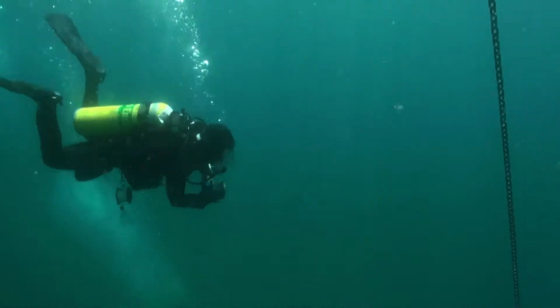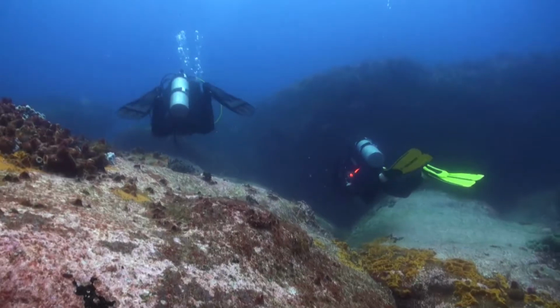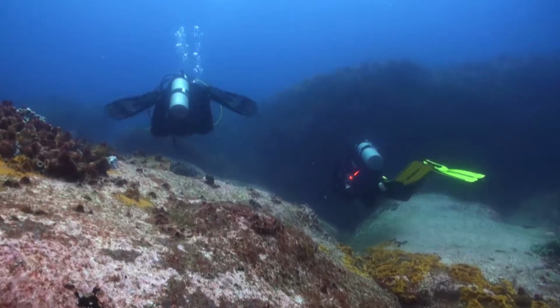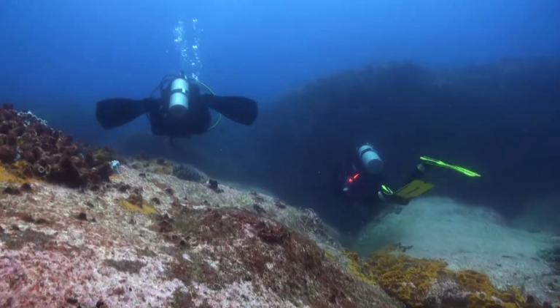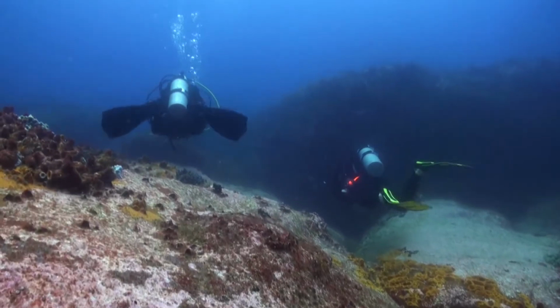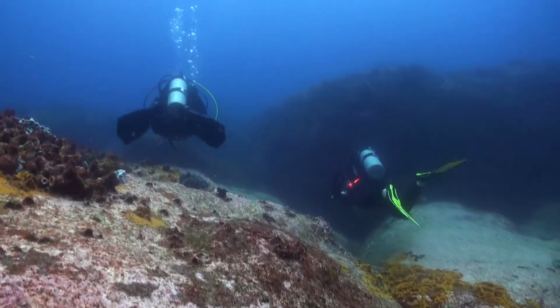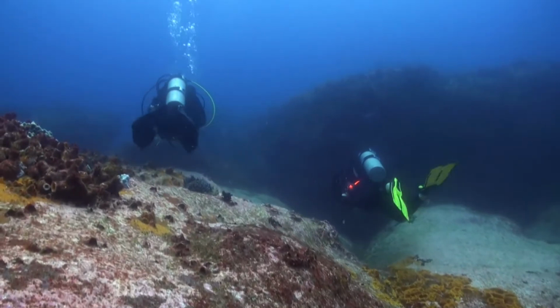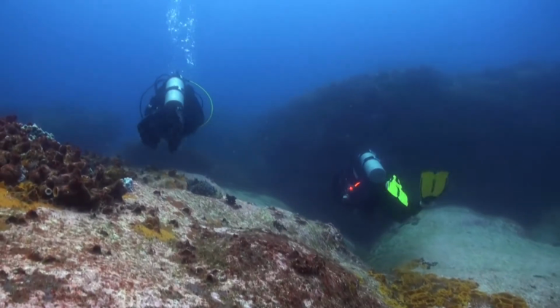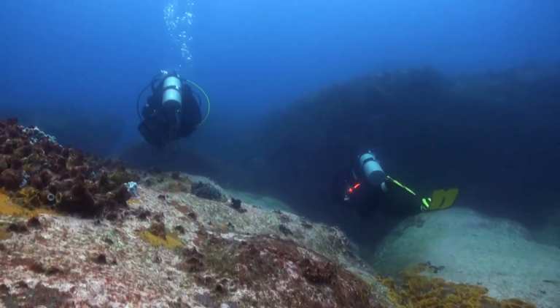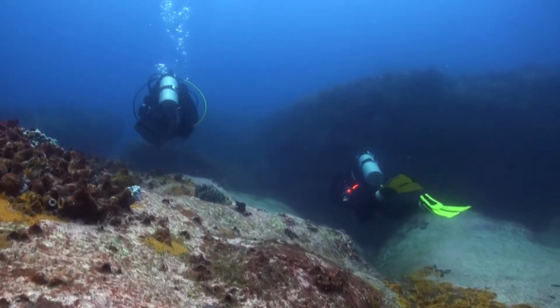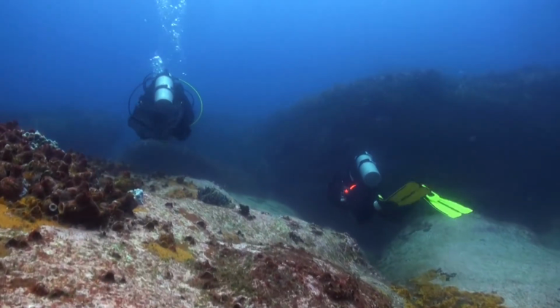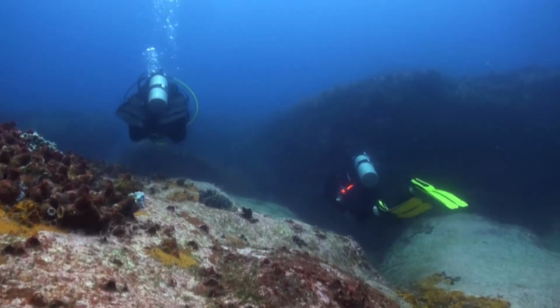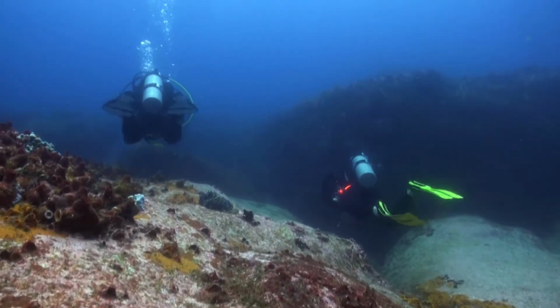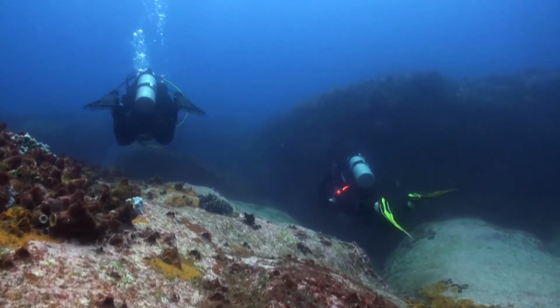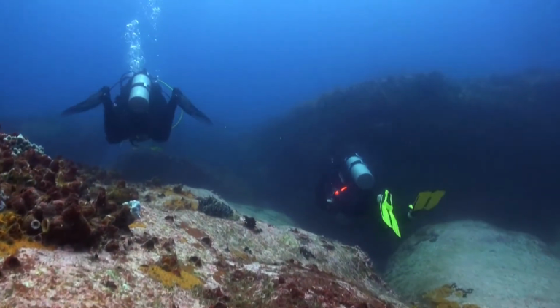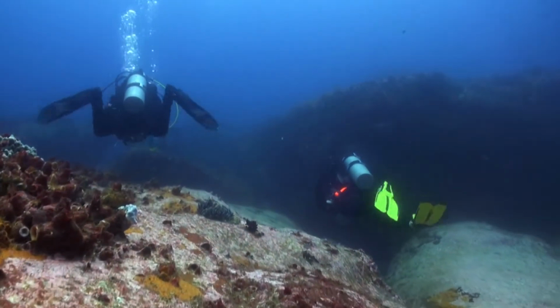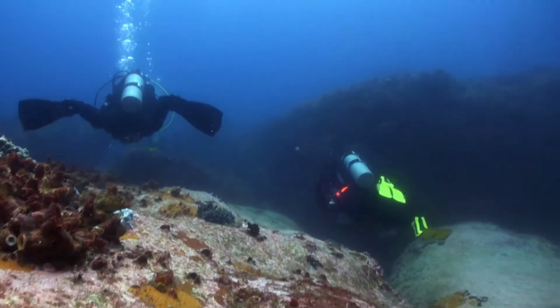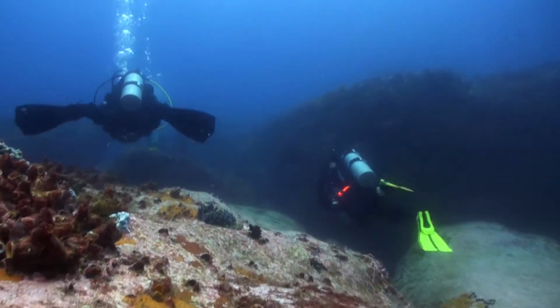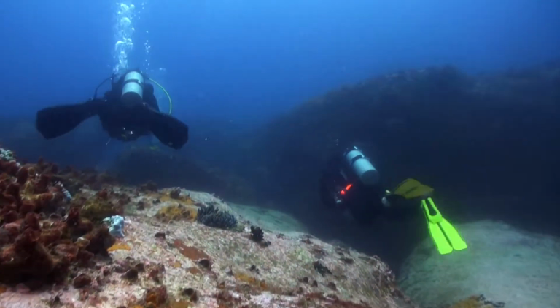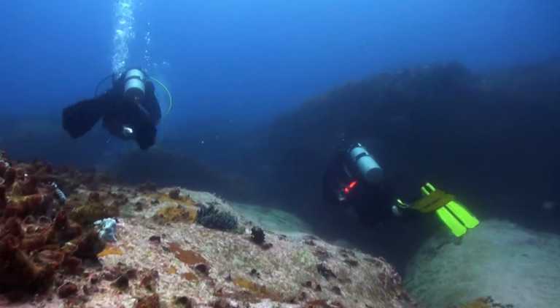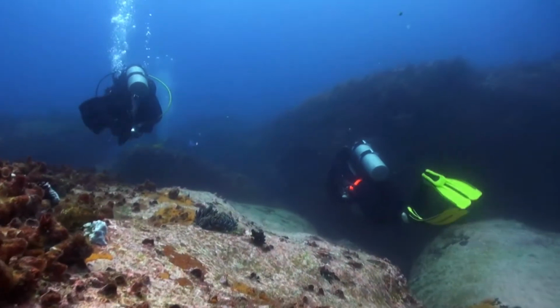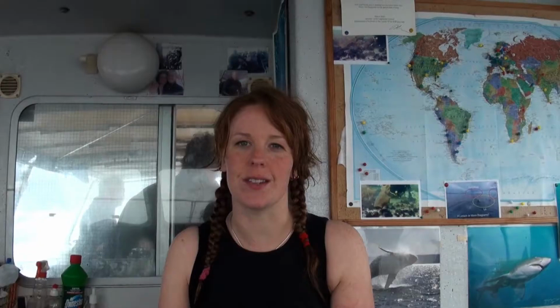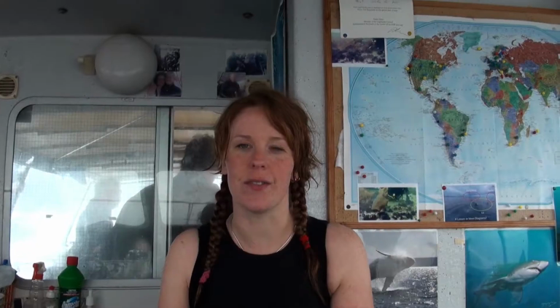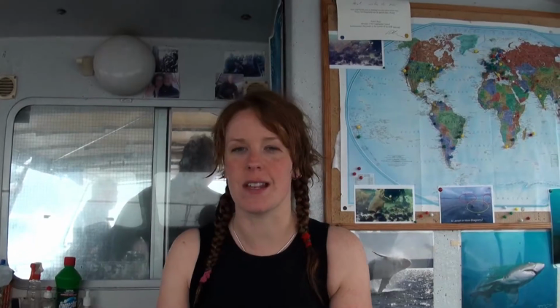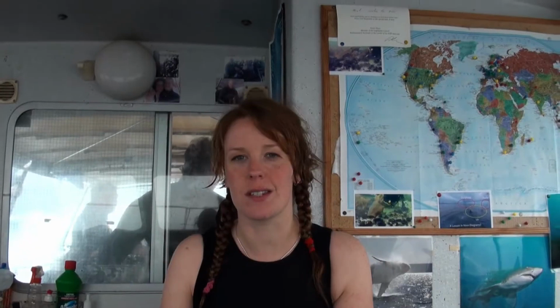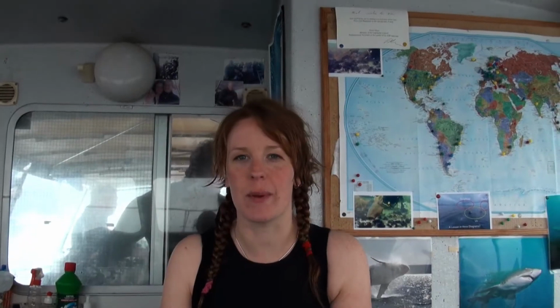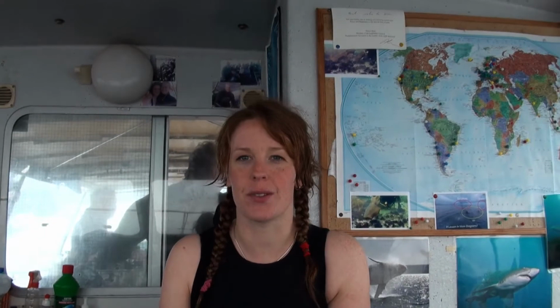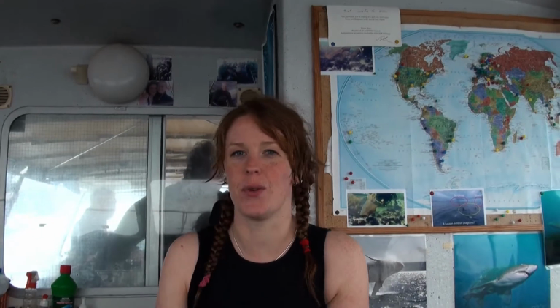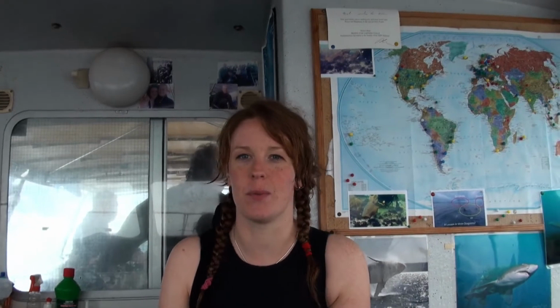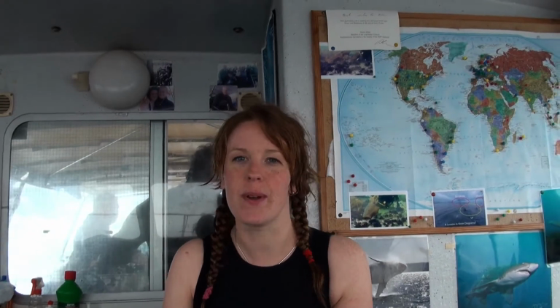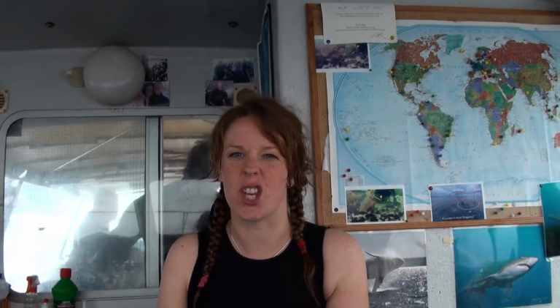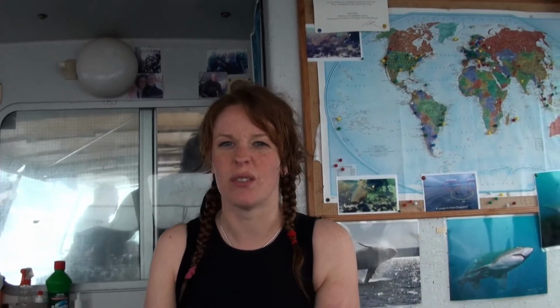Long Reef is all about the swim-throughs. Lots of rocks, lots of boulders, lots of things swimming through when we dive.